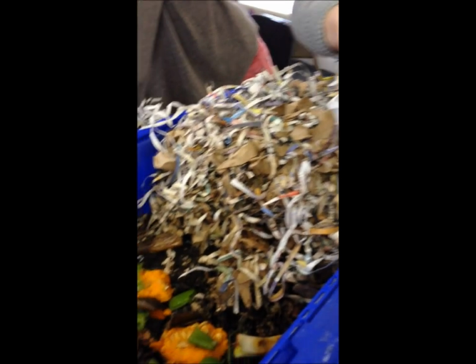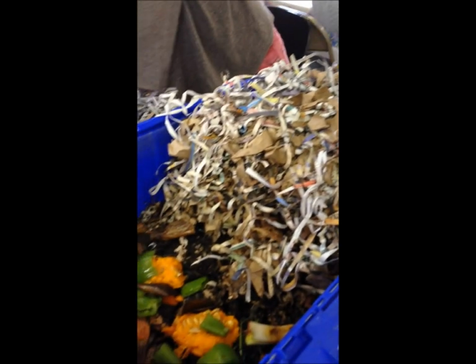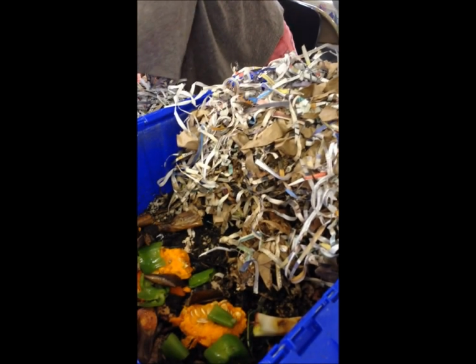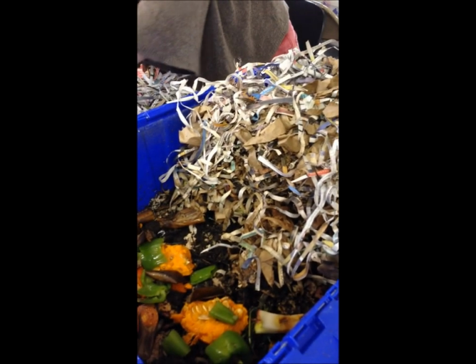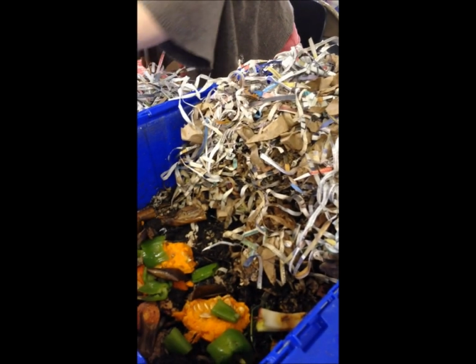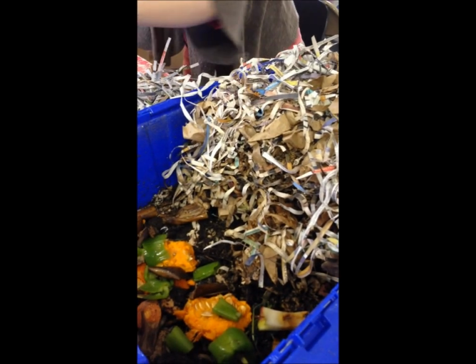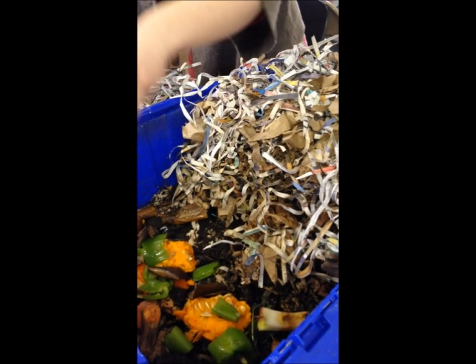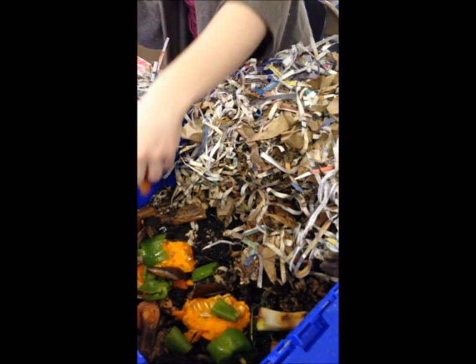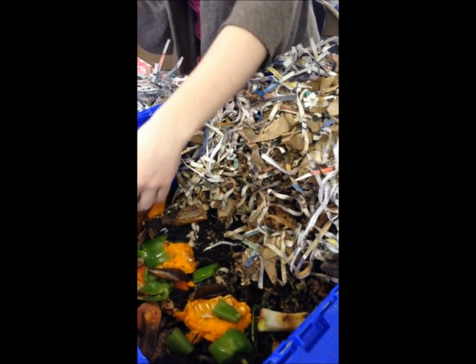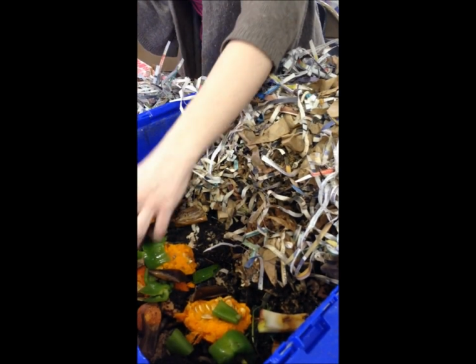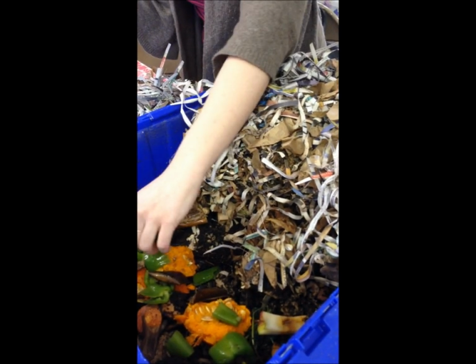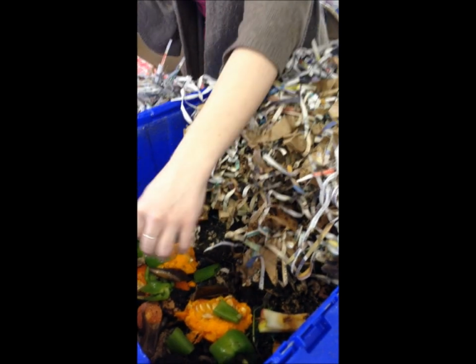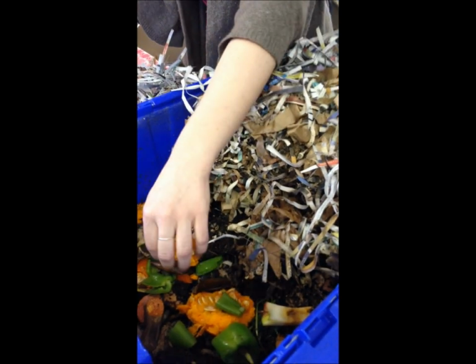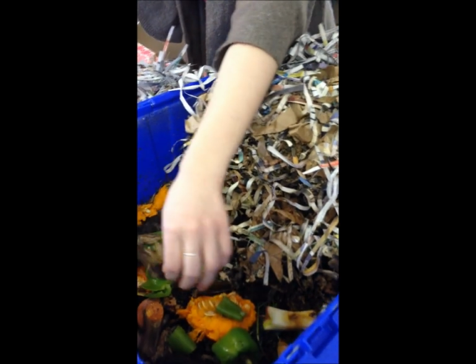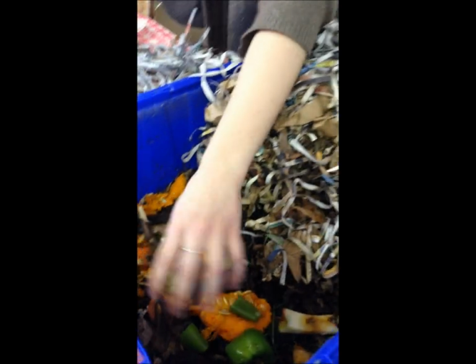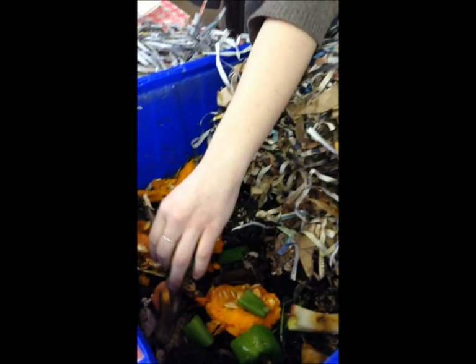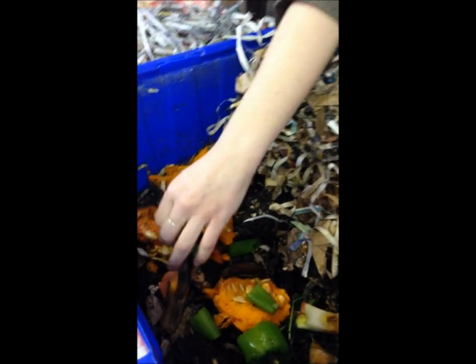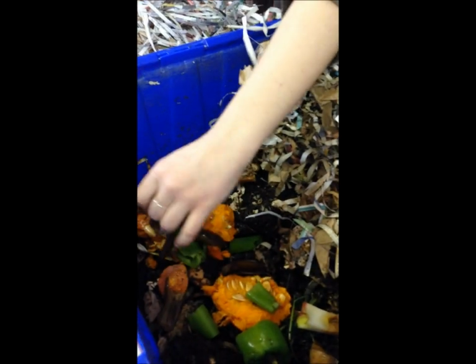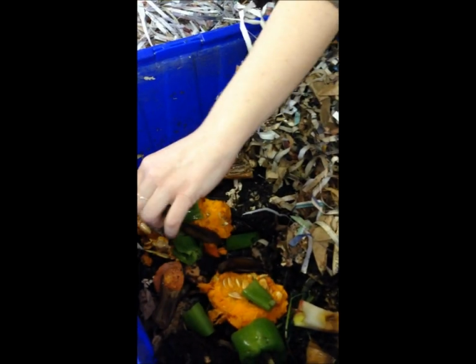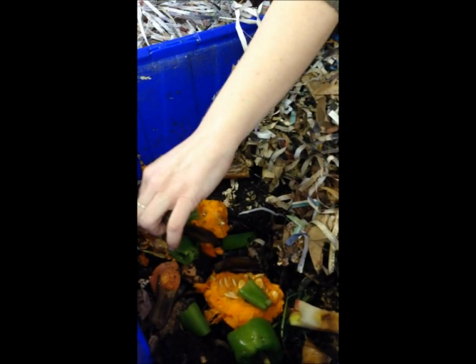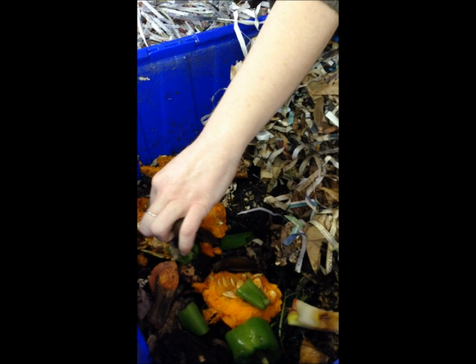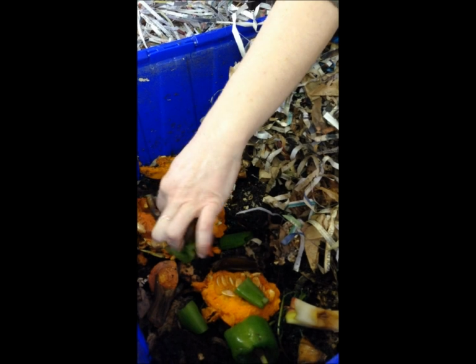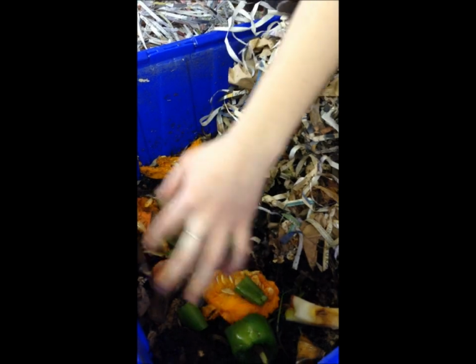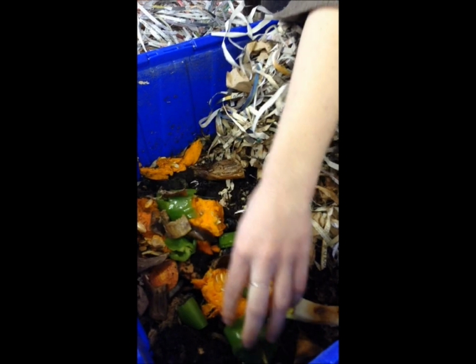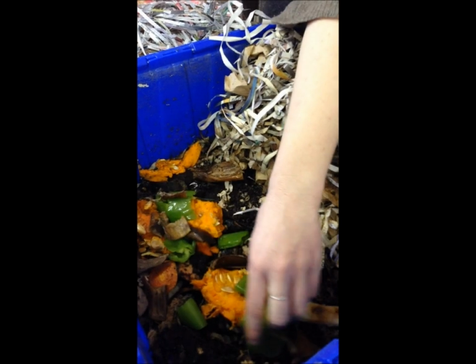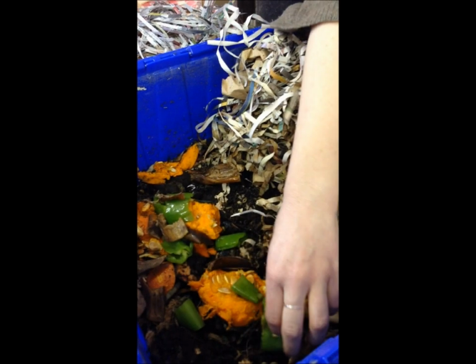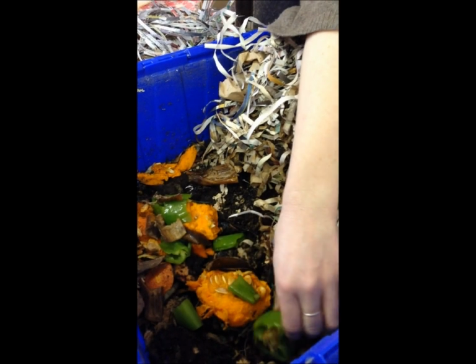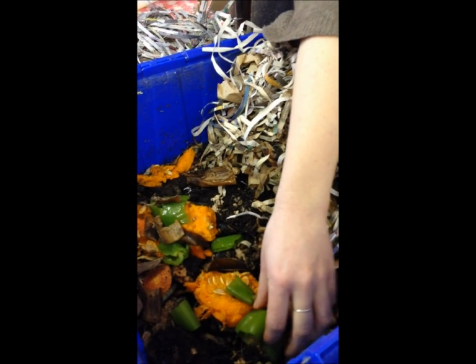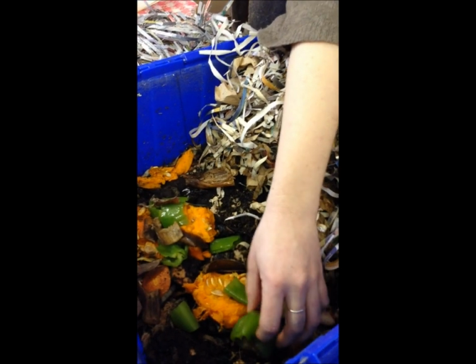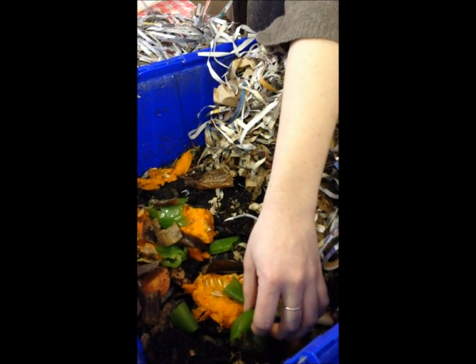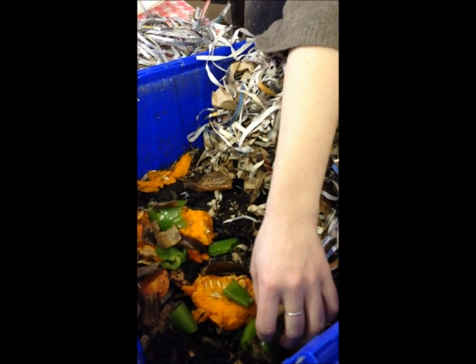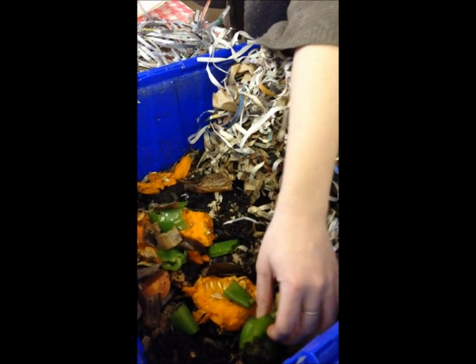They eat your food scraps. They eat your trash. You never have to take them for a walk. Sounds great.